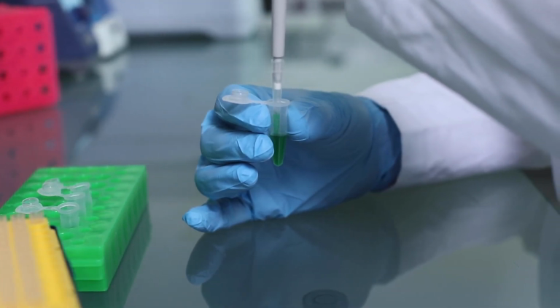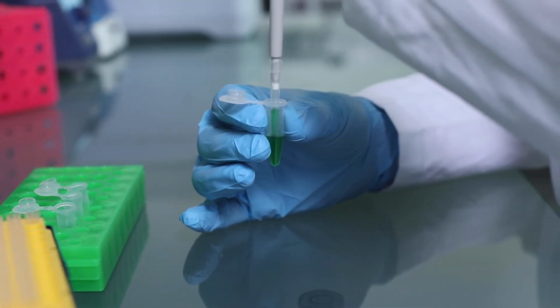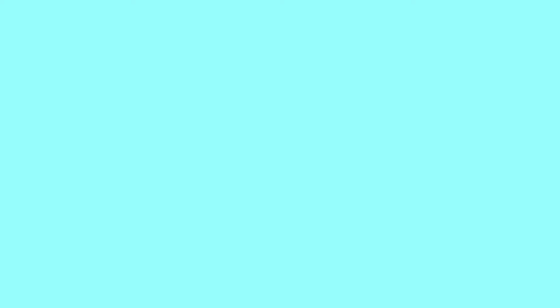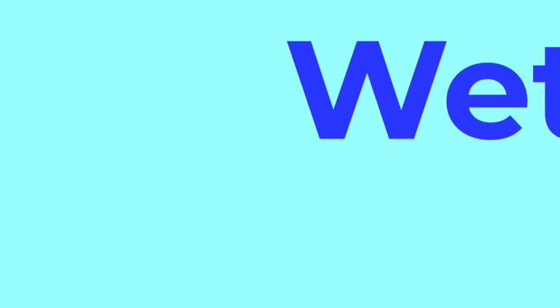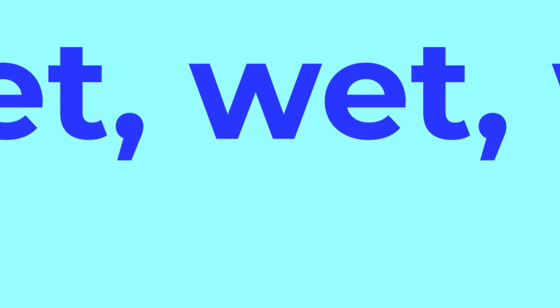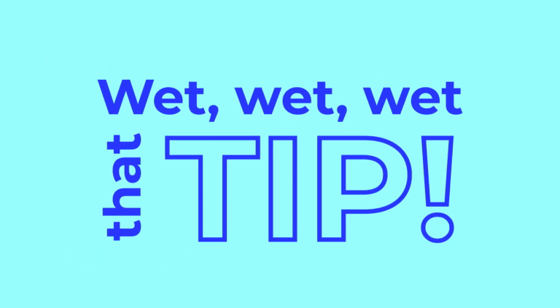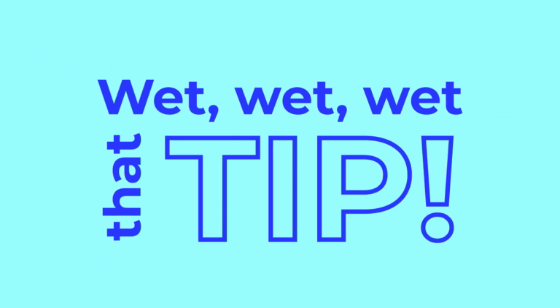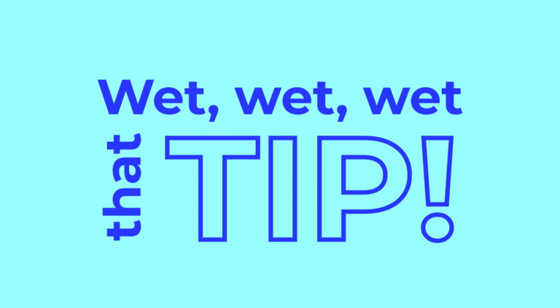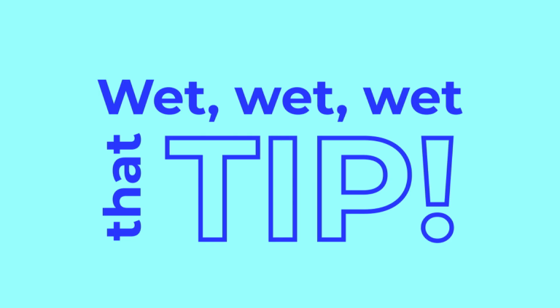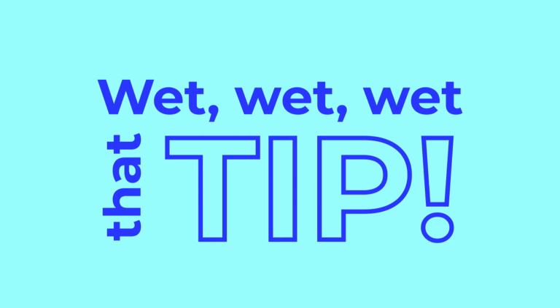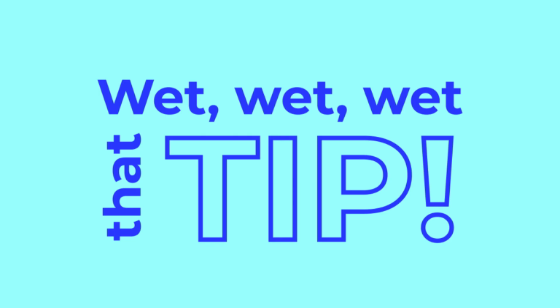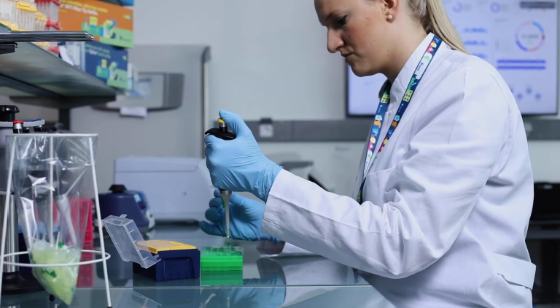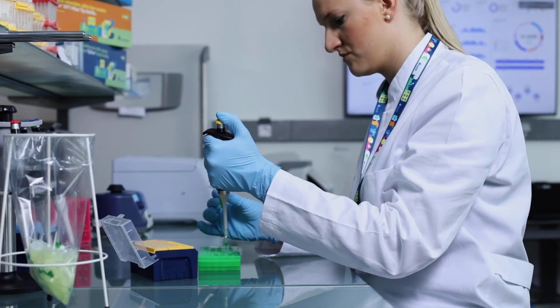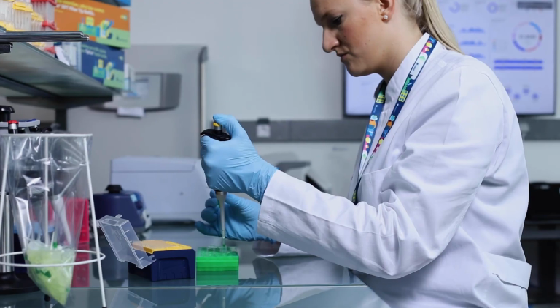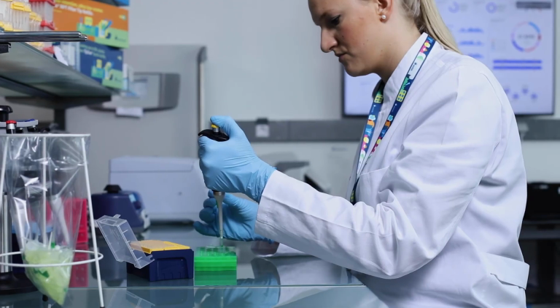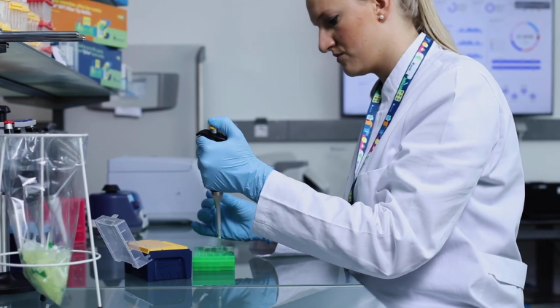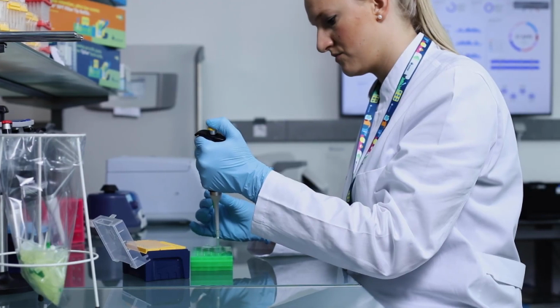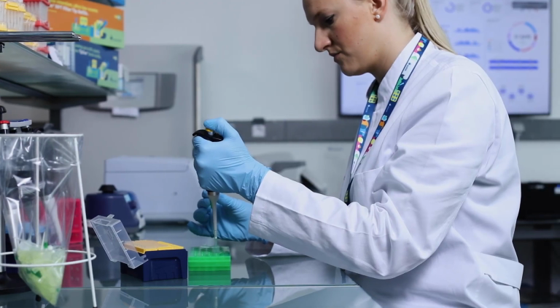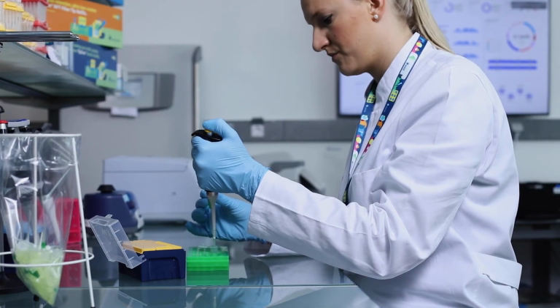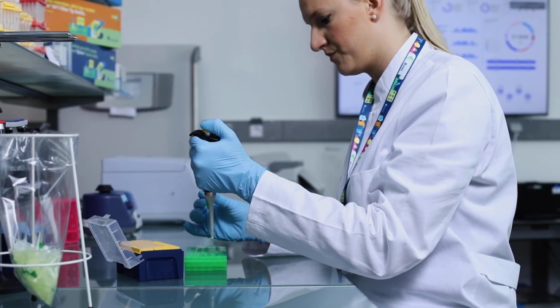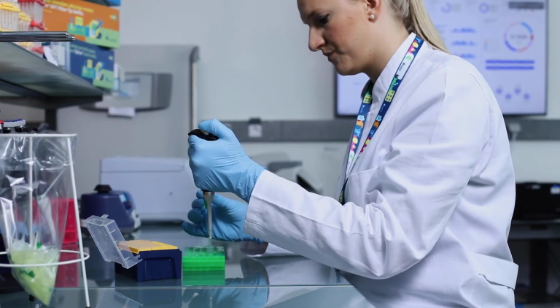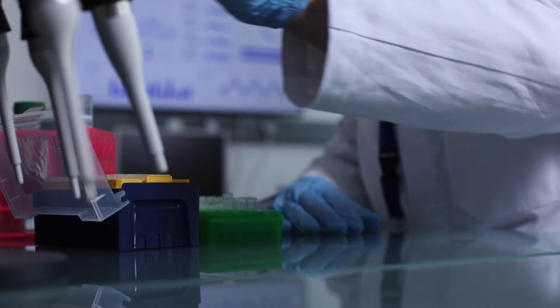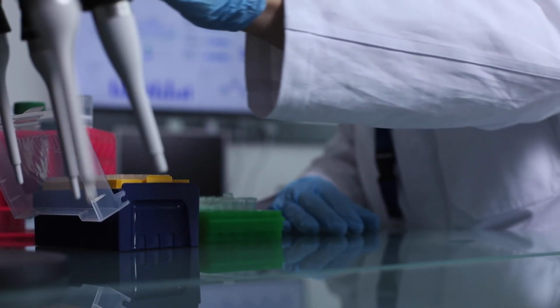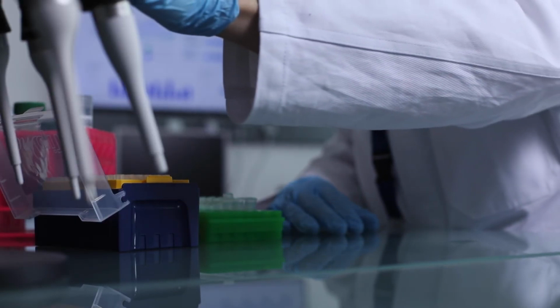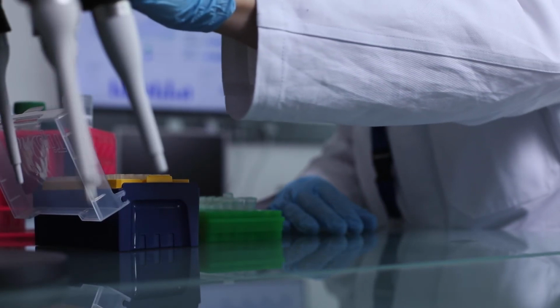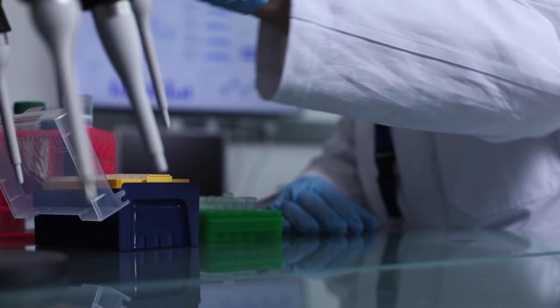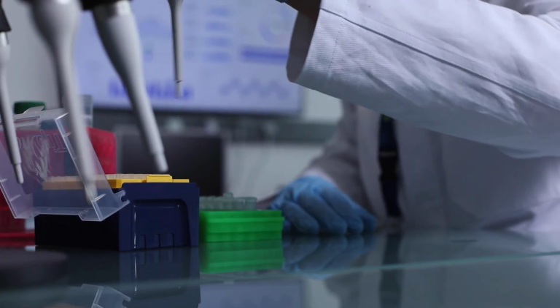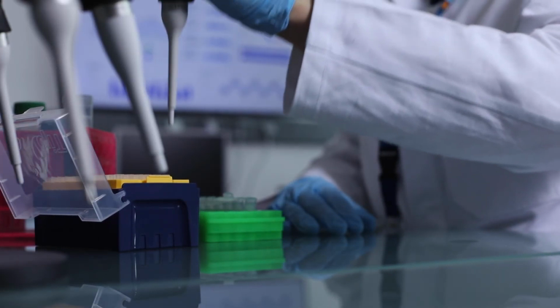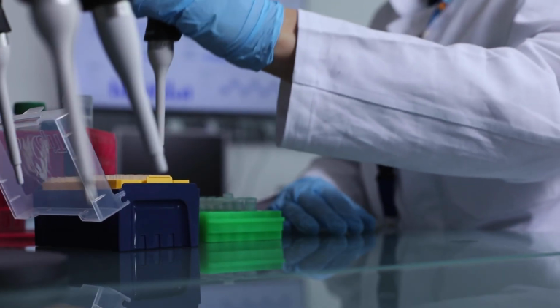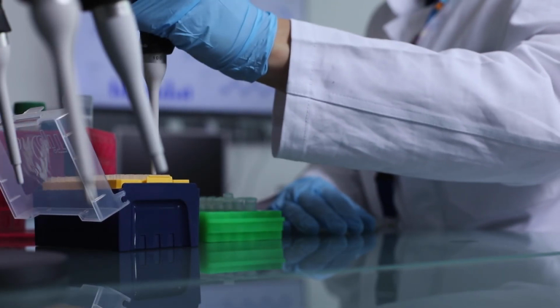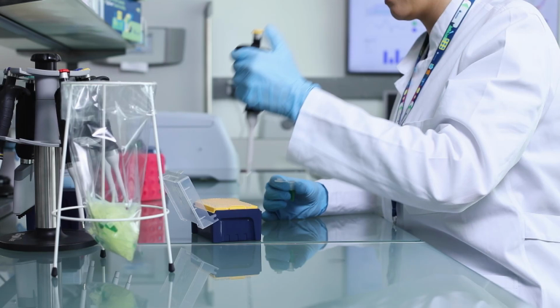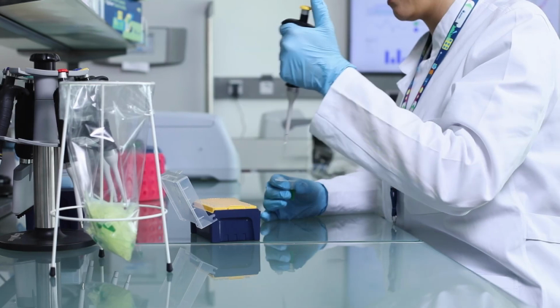Wet, wet, wet that tip before dispensing your sample.